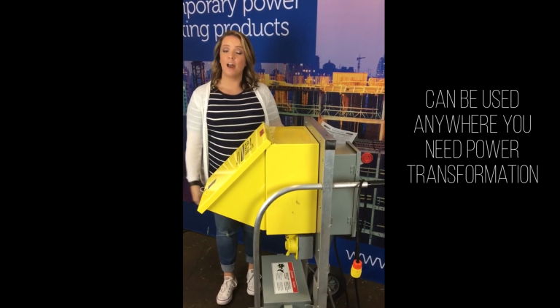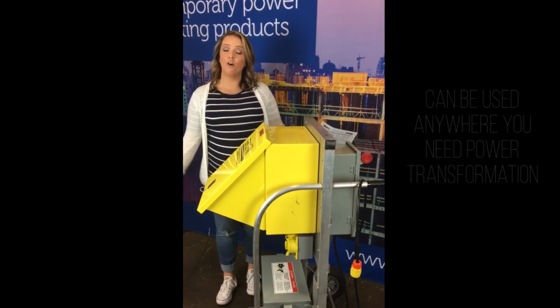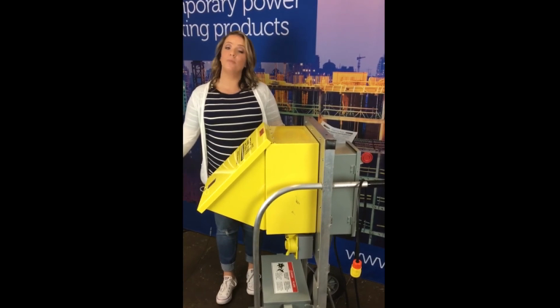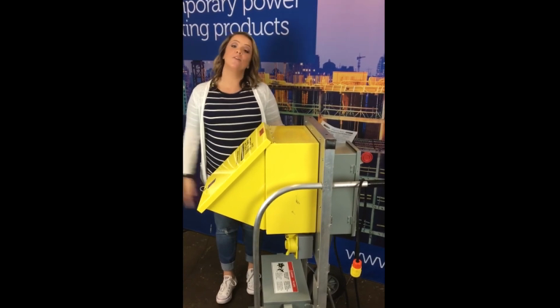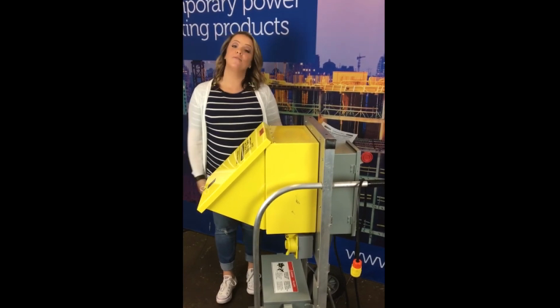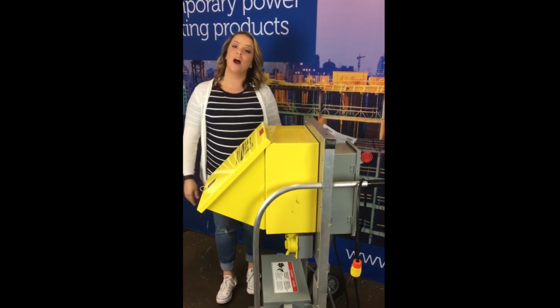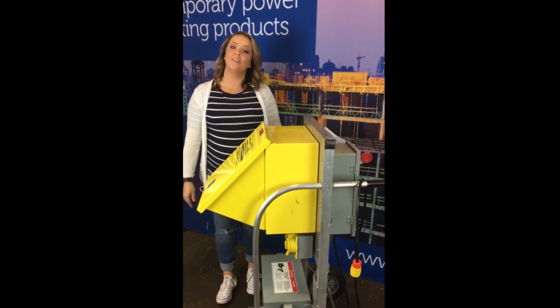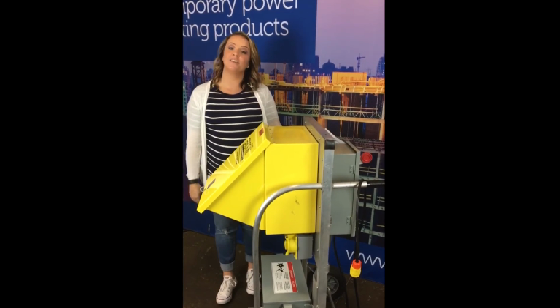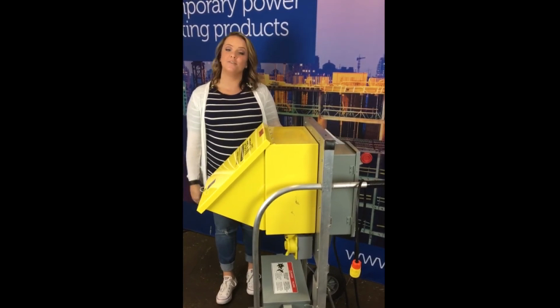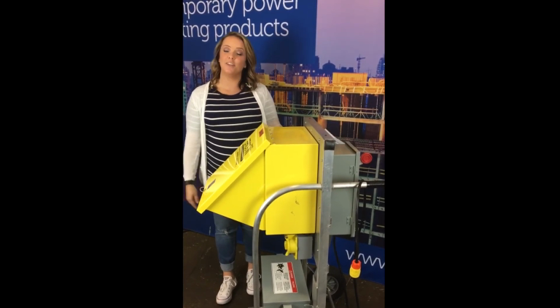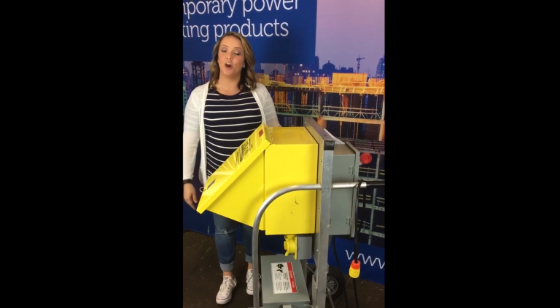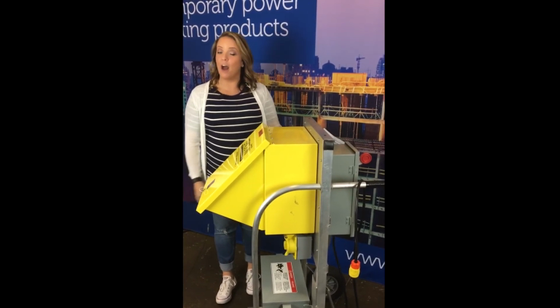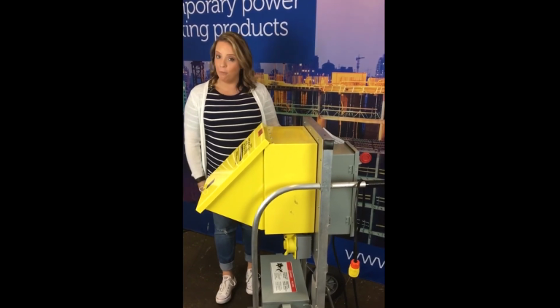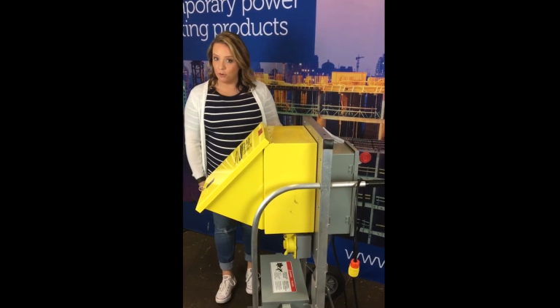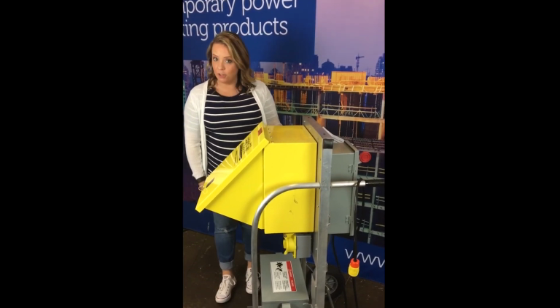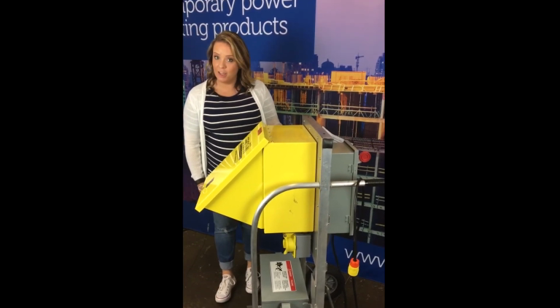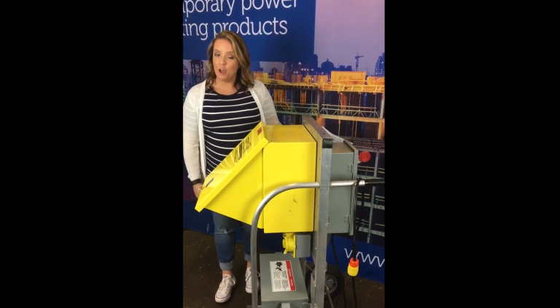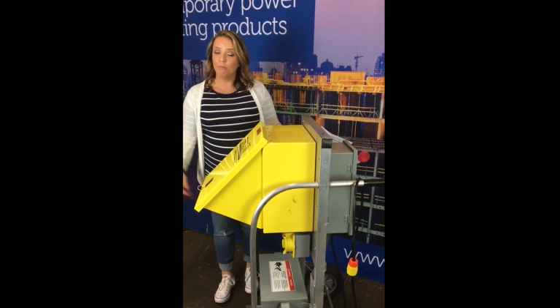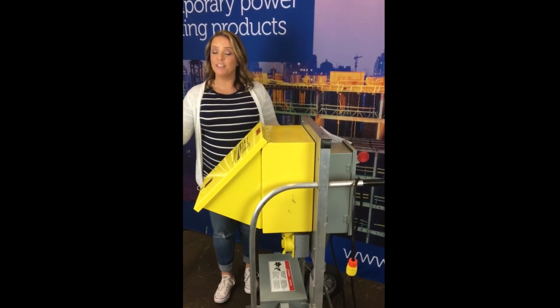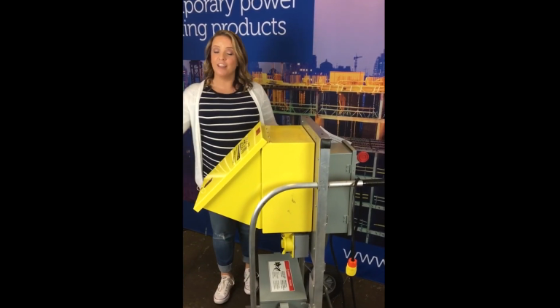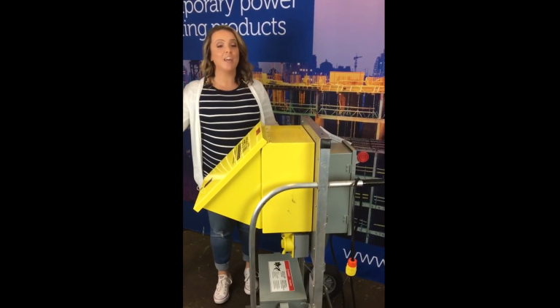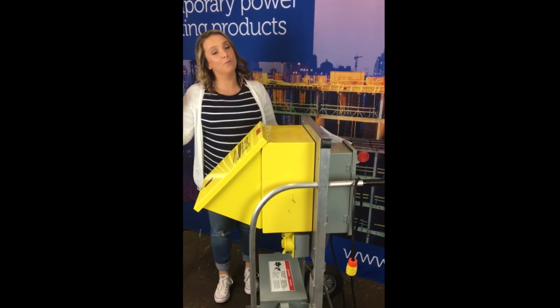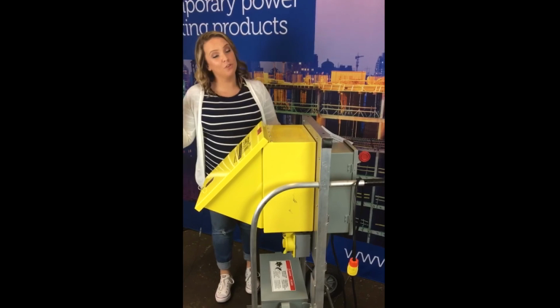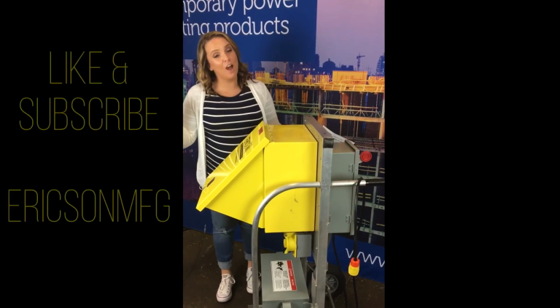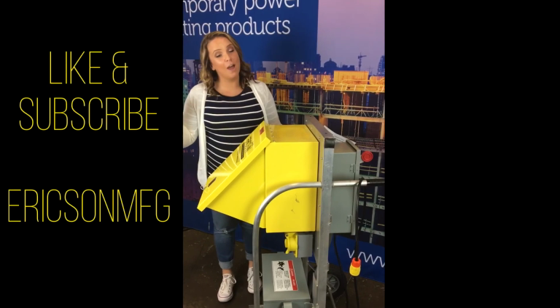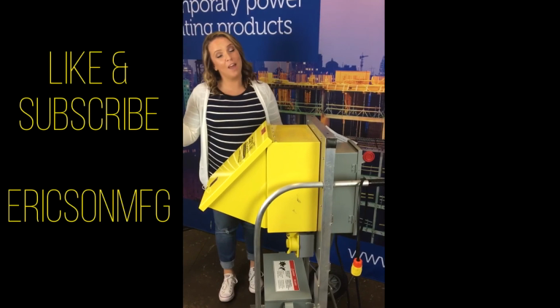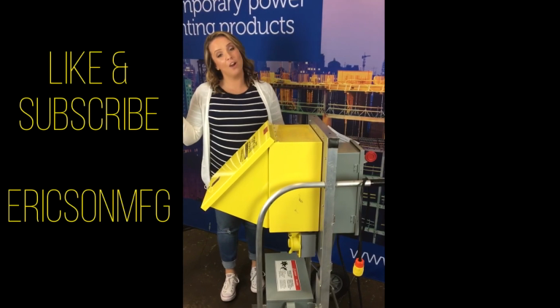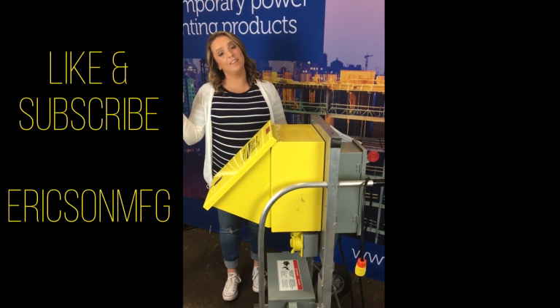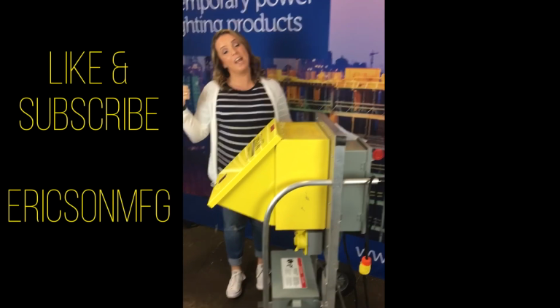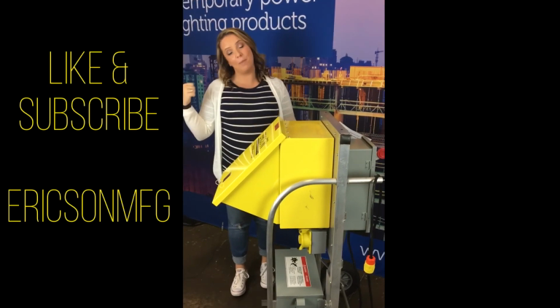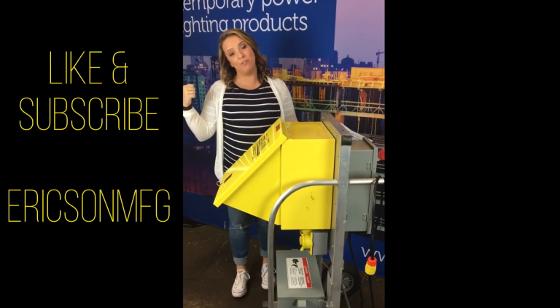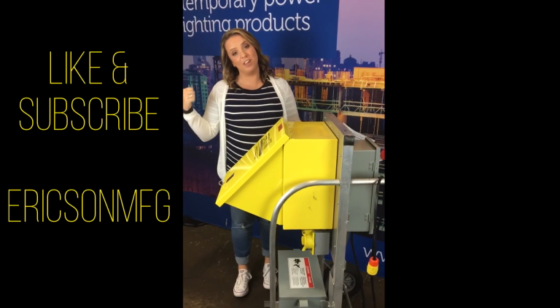I hope that you found this video helpful. Please like and subscribe Ericsson MFG.